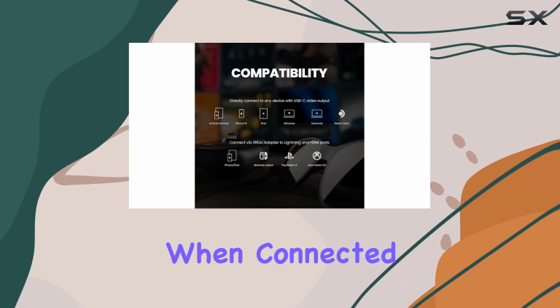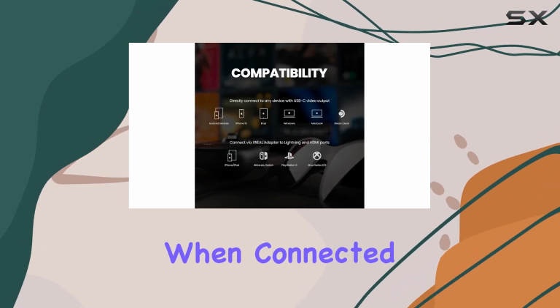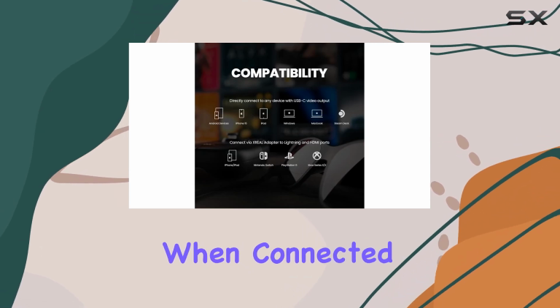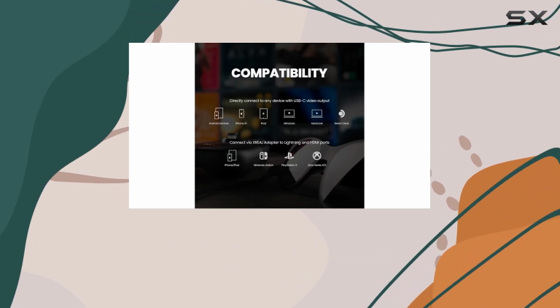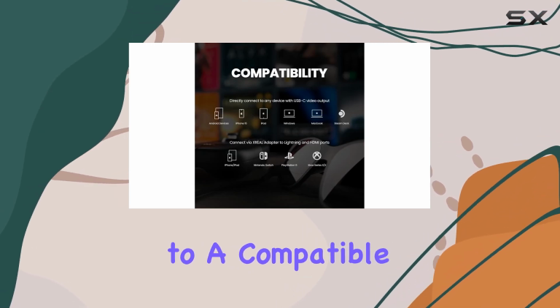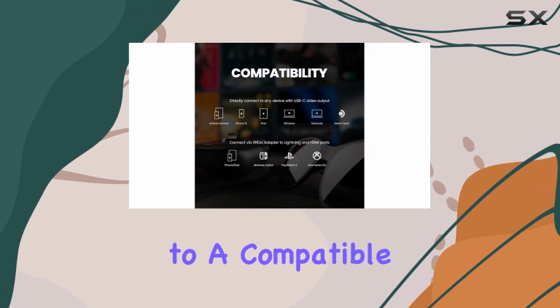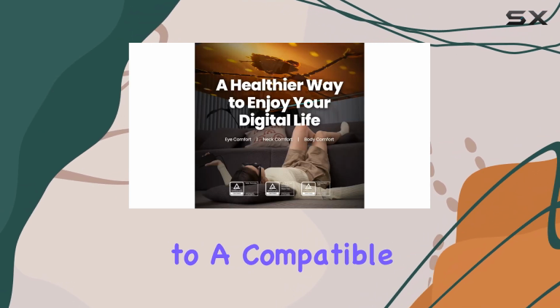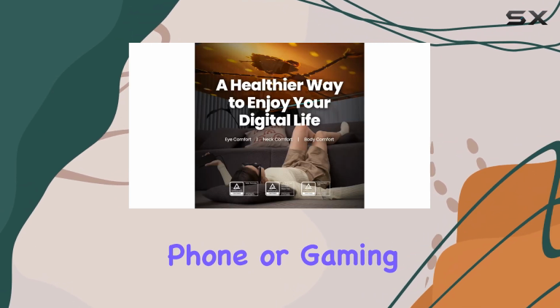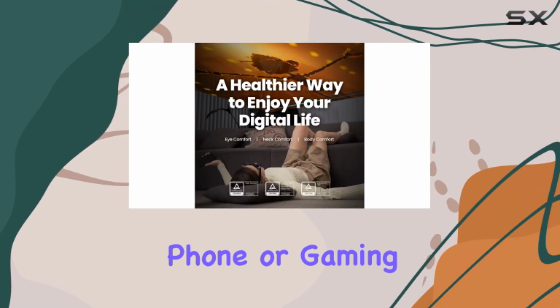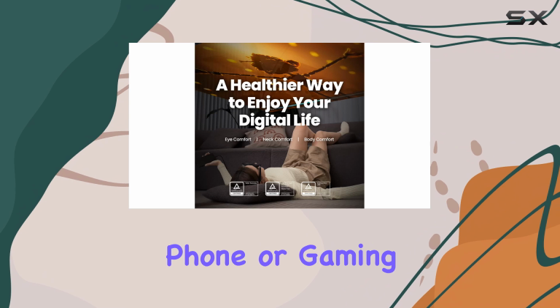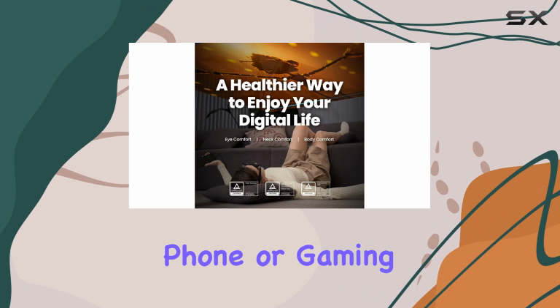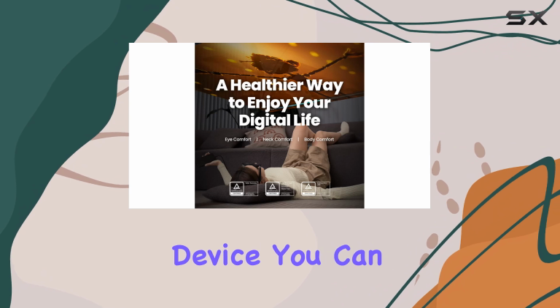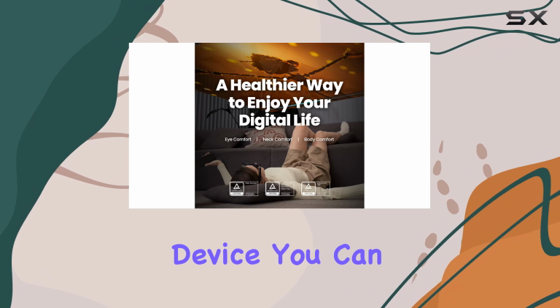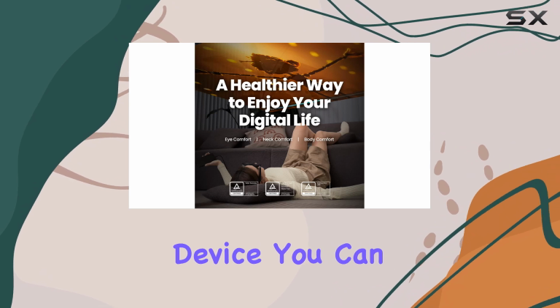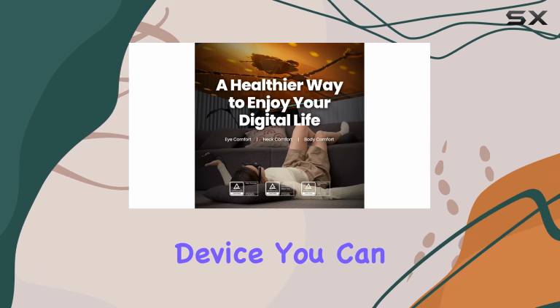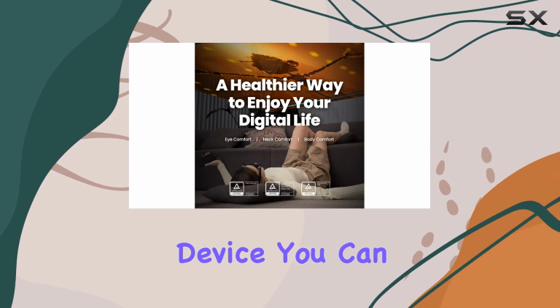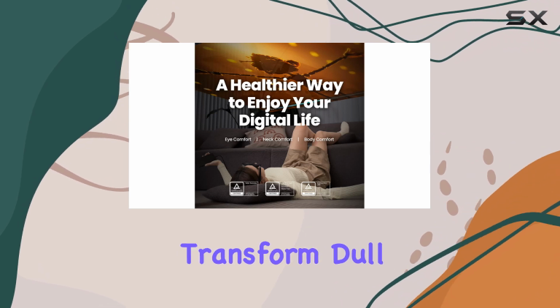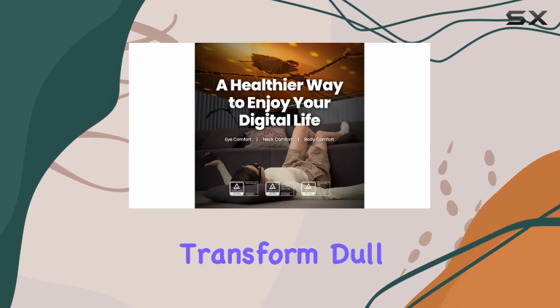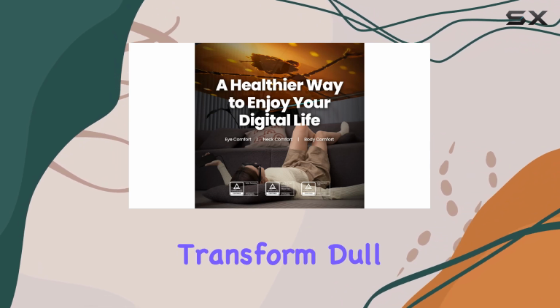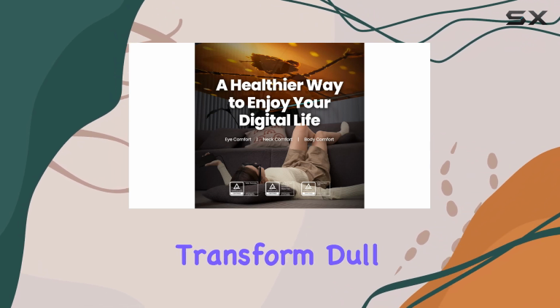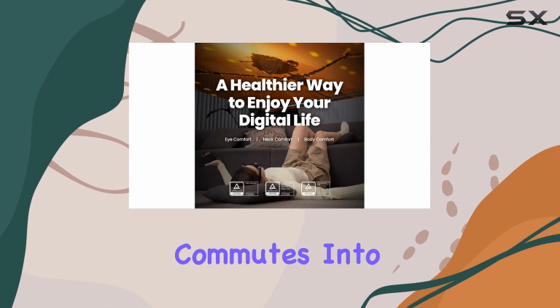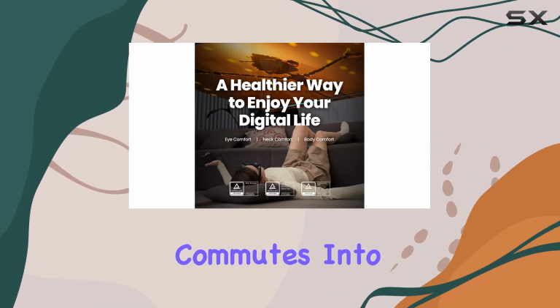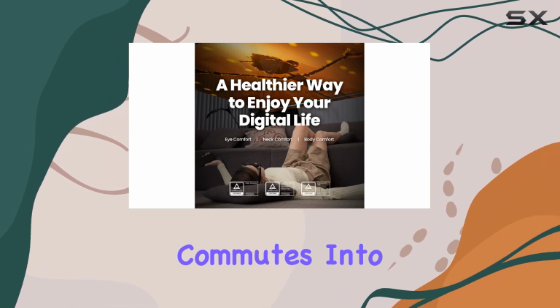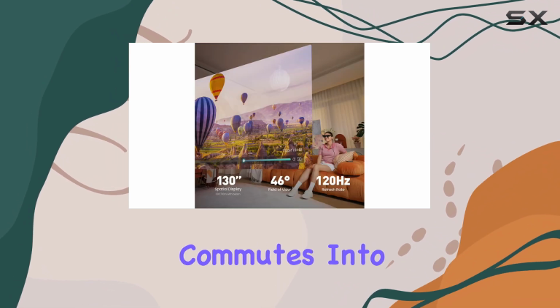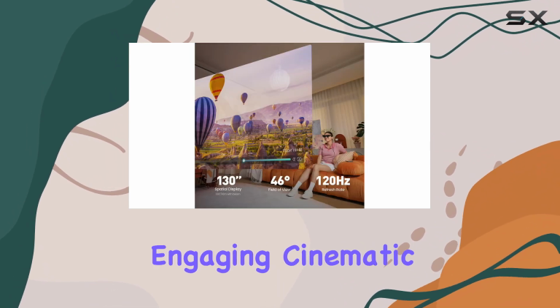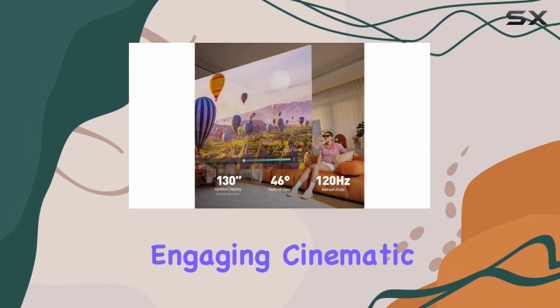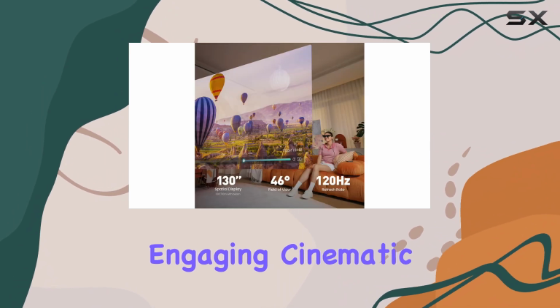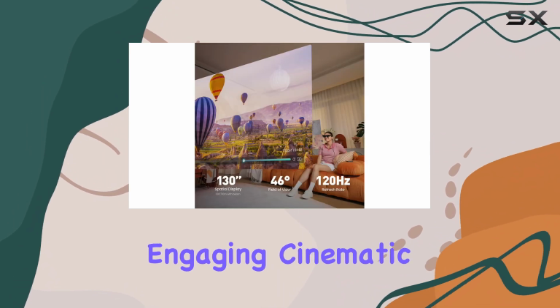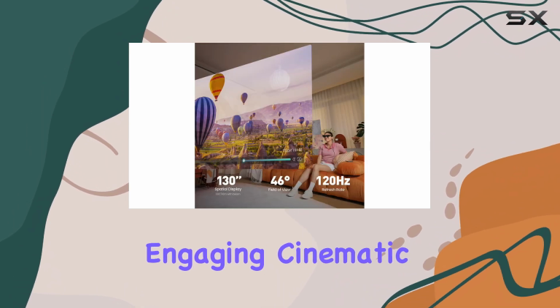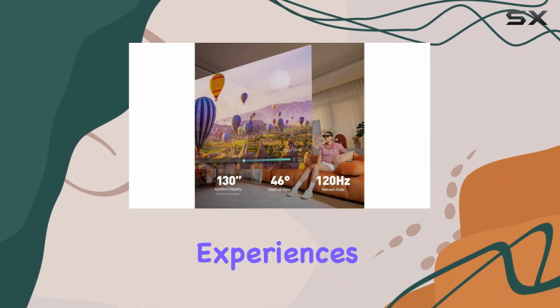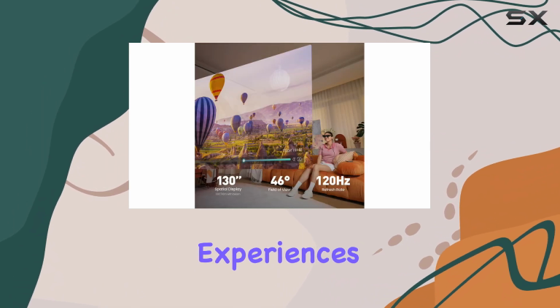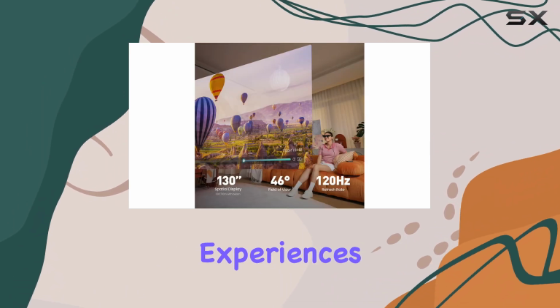When connected to a compatible phone or gaming device, you can transform dull commutes into engaging cinematic experiences.